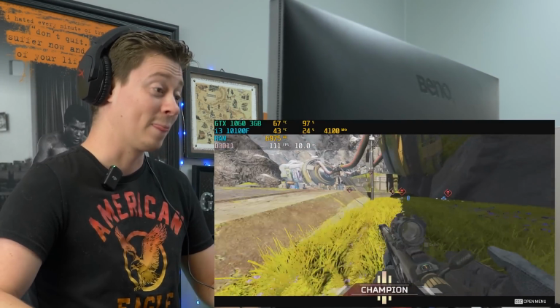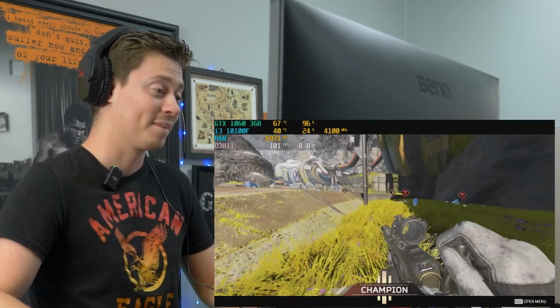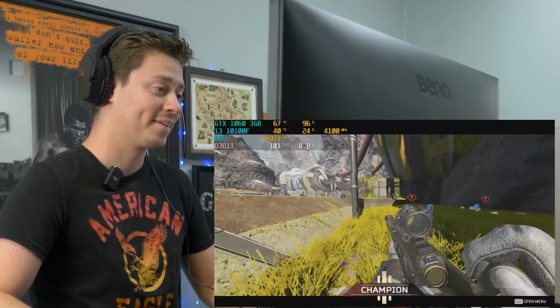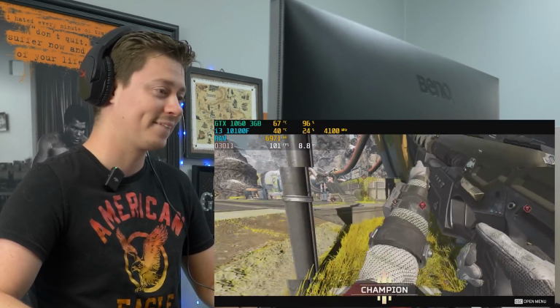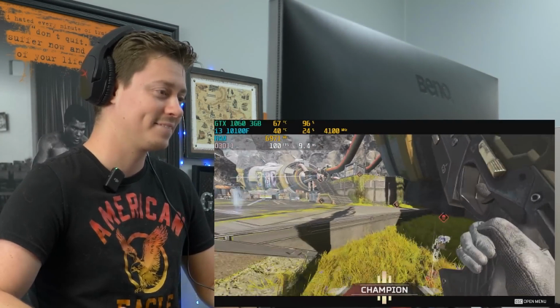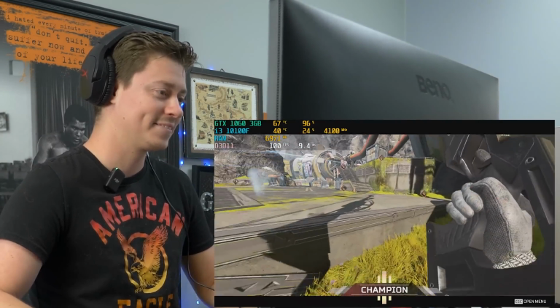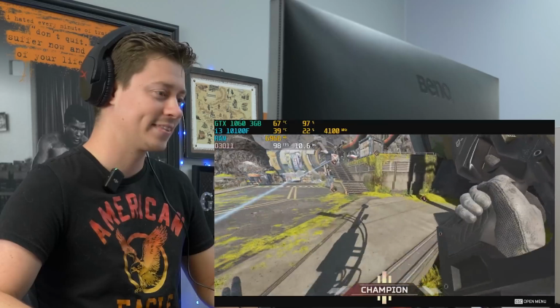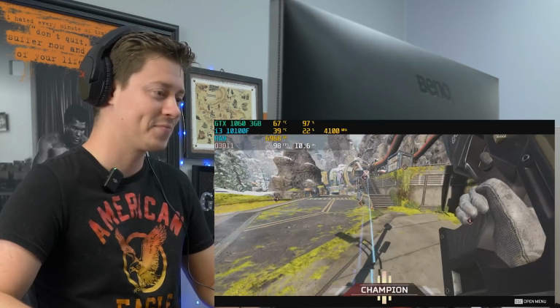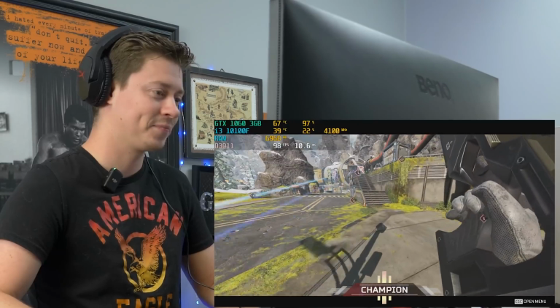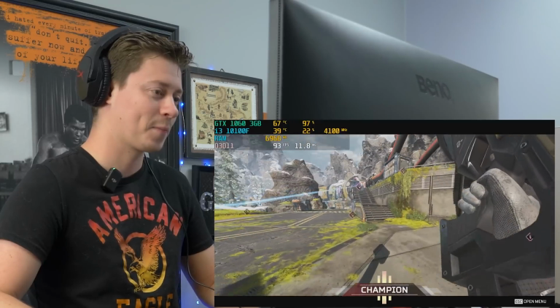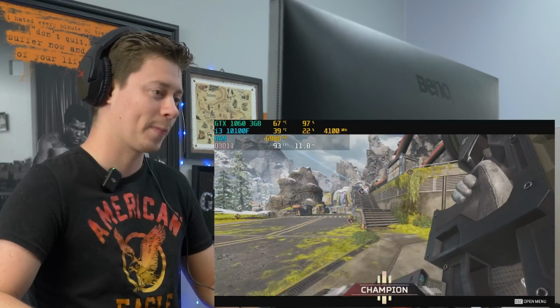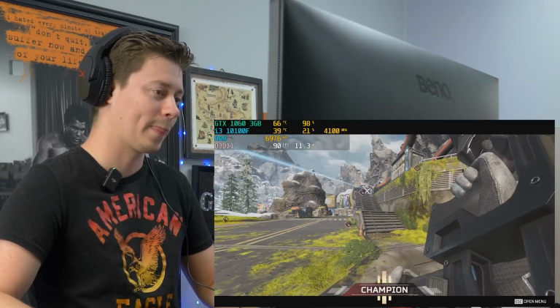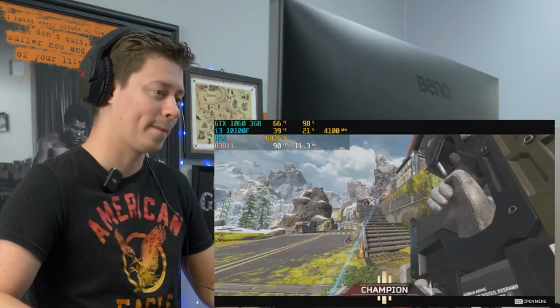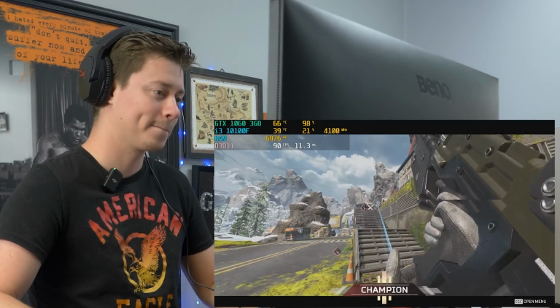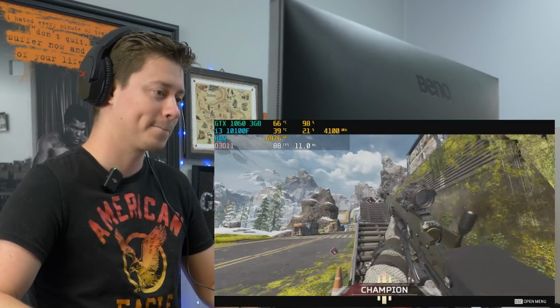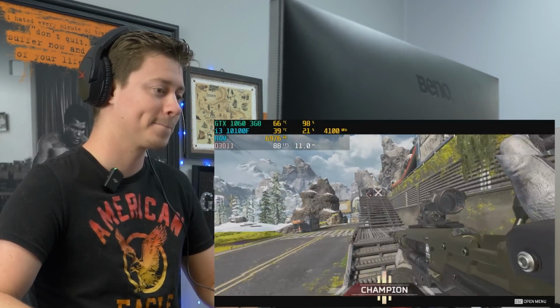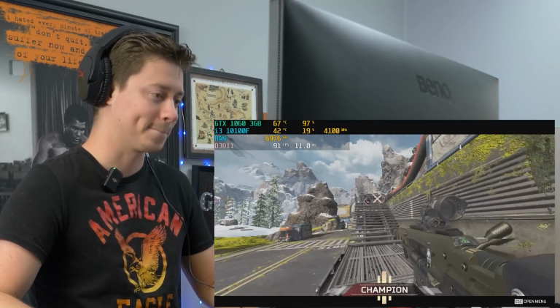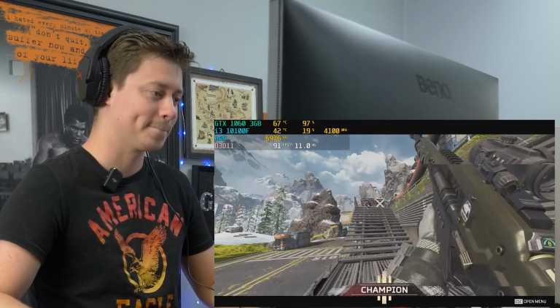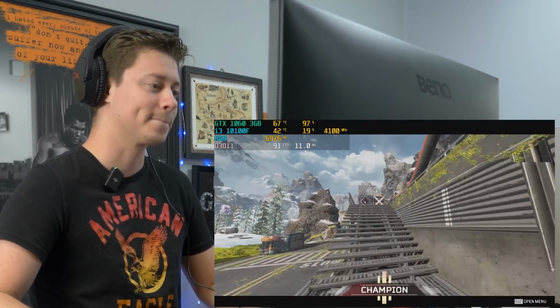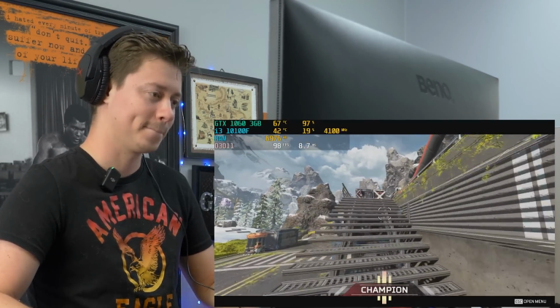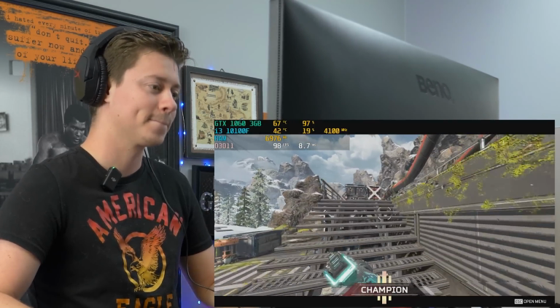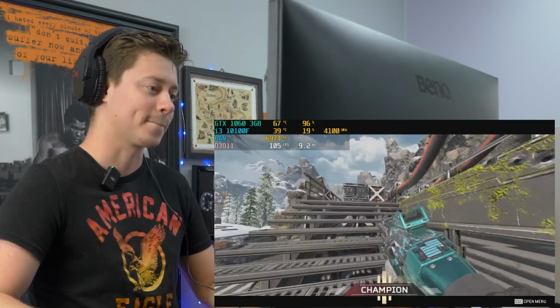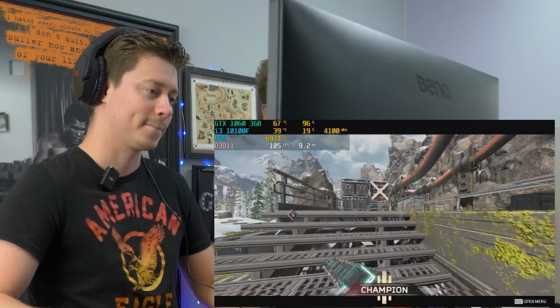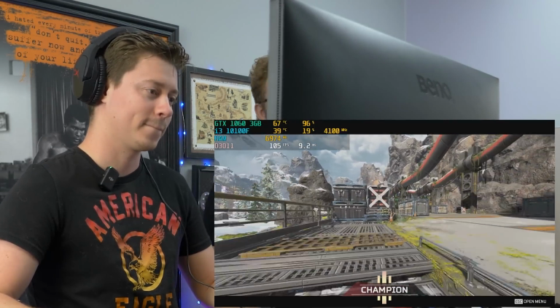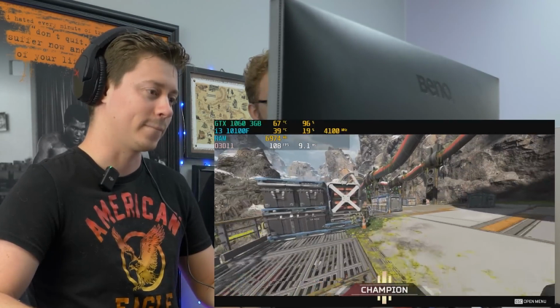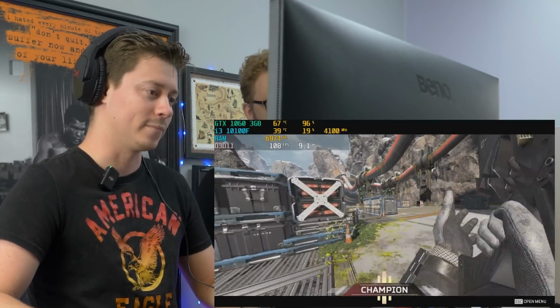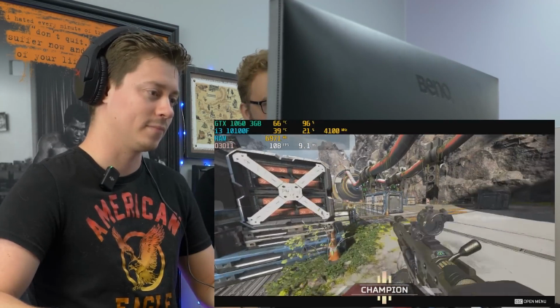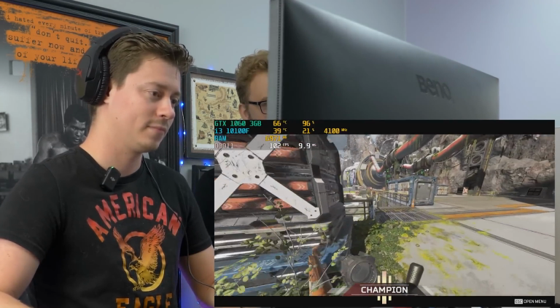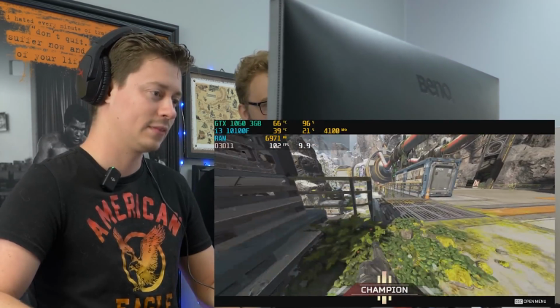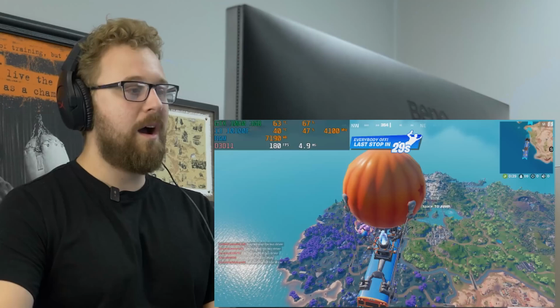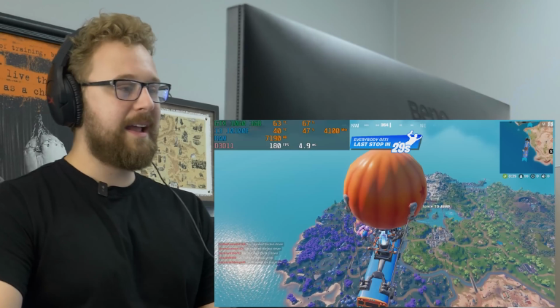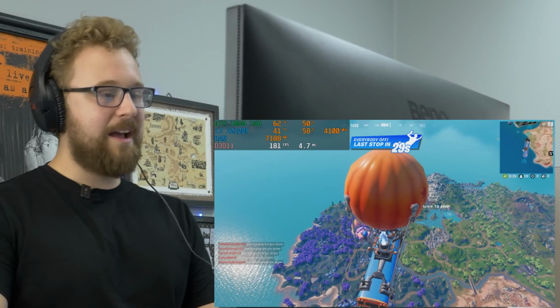The 1060 3GB is still very capable, especially if you can buy it under $100 now. It's a great buy for a PC like this.